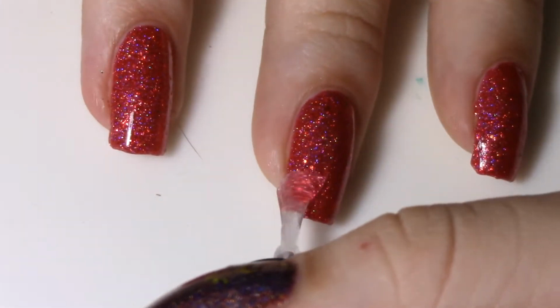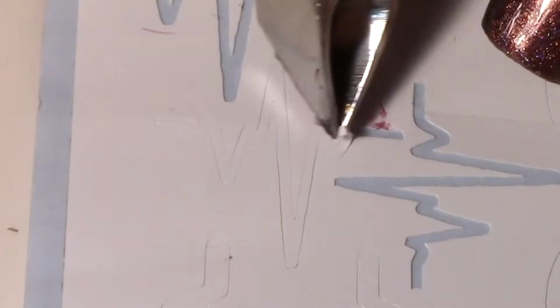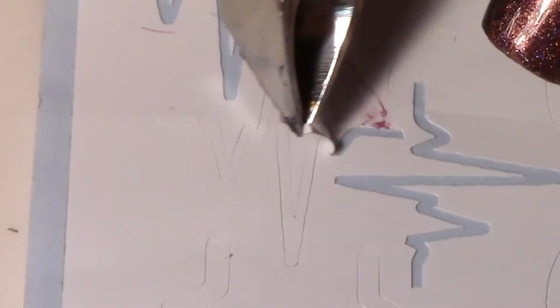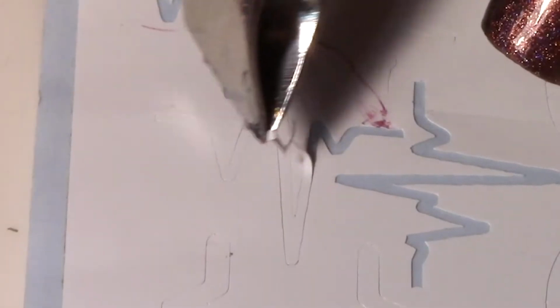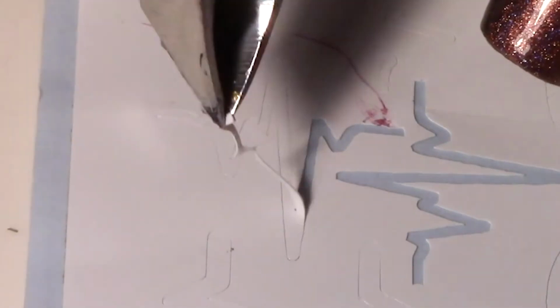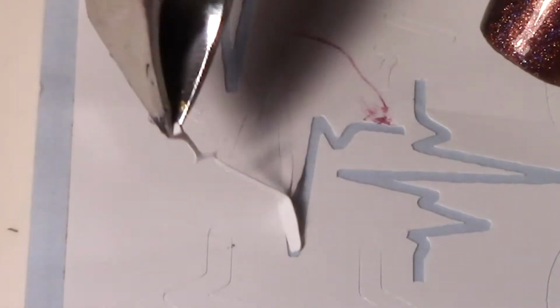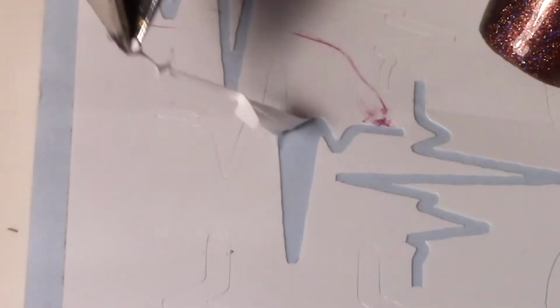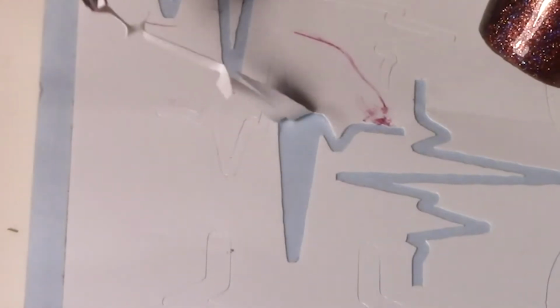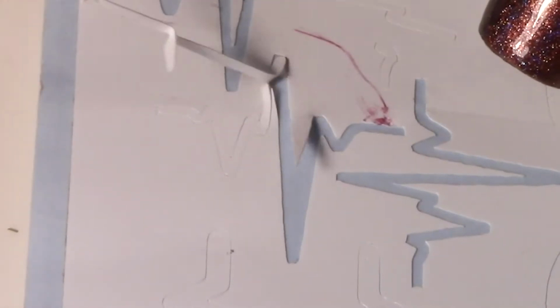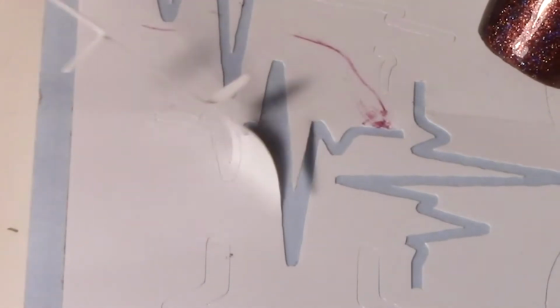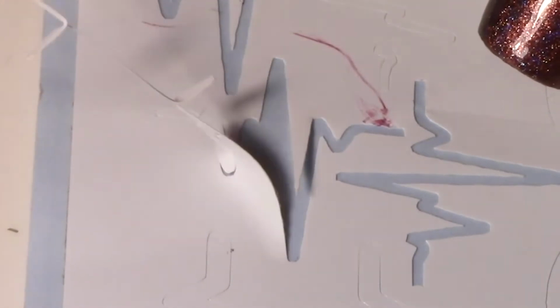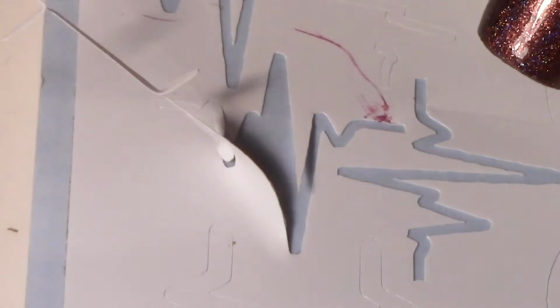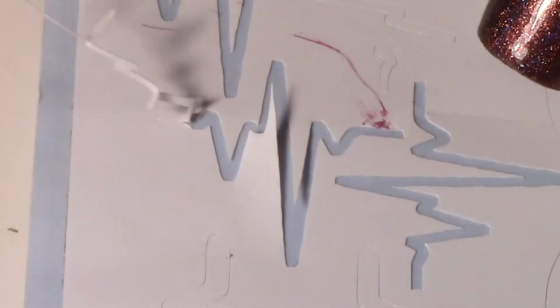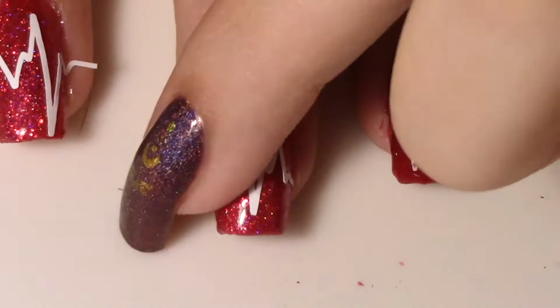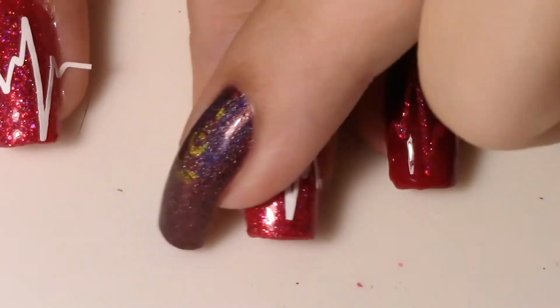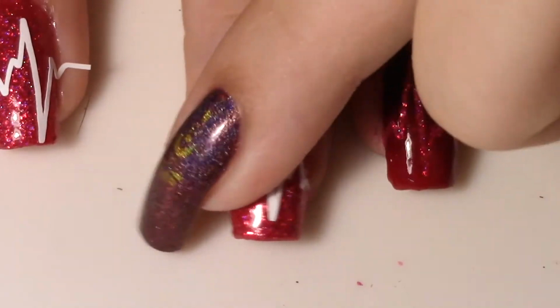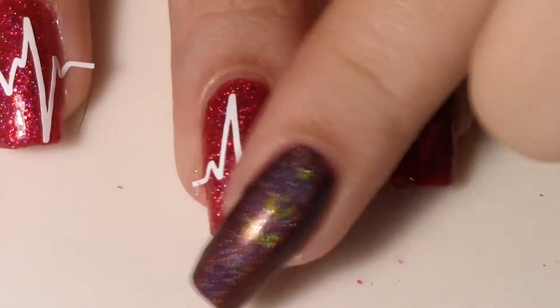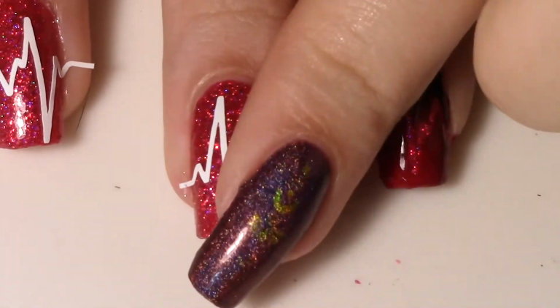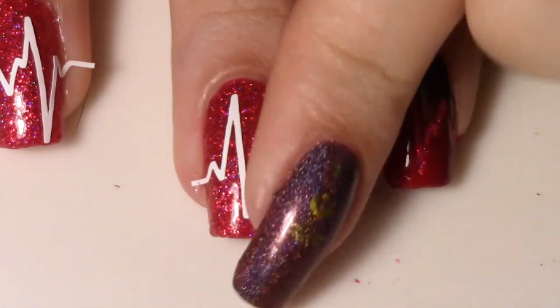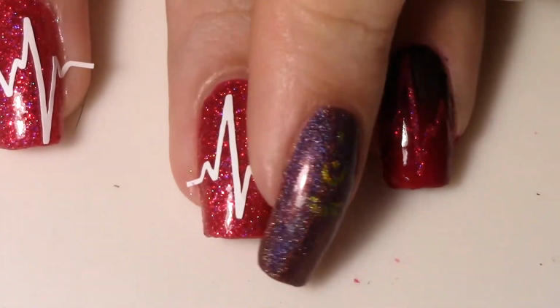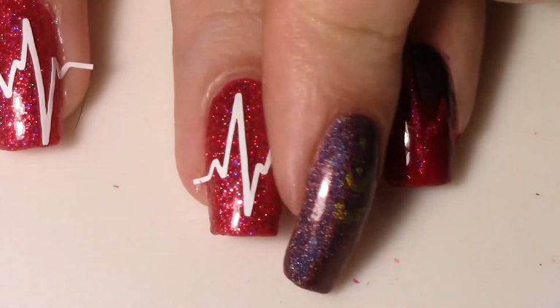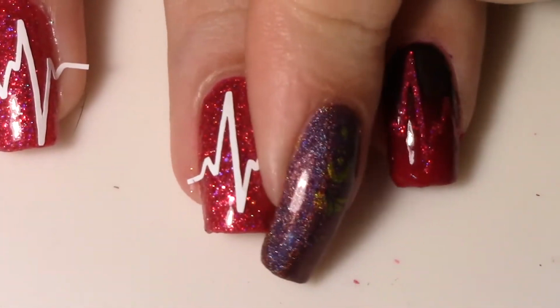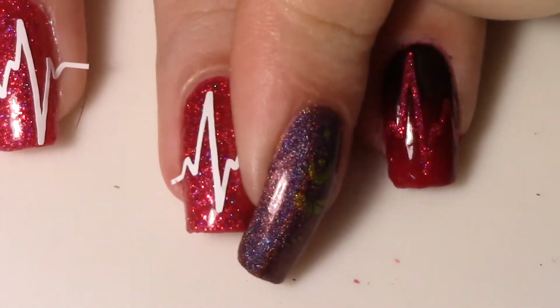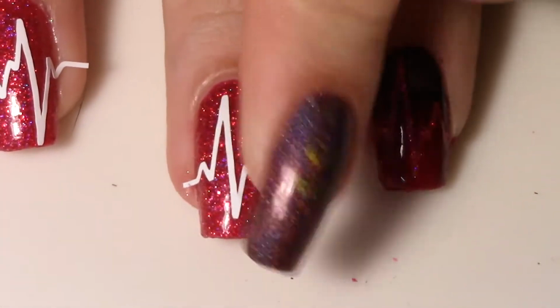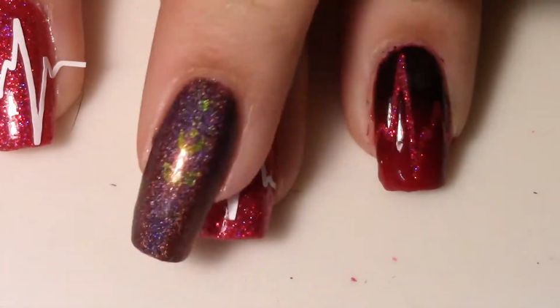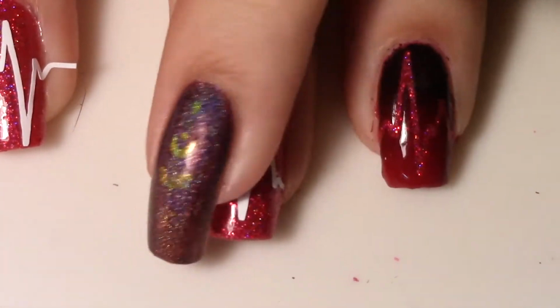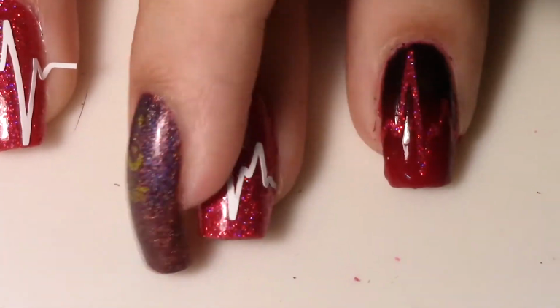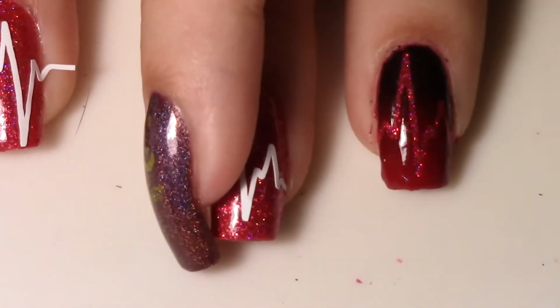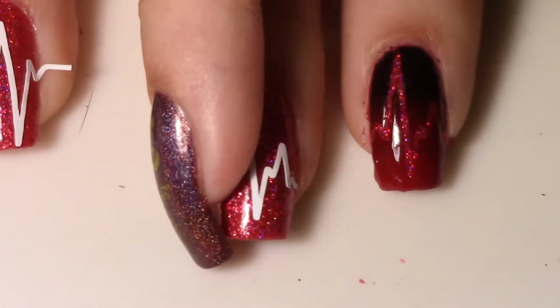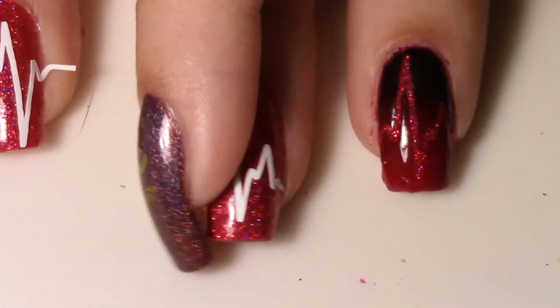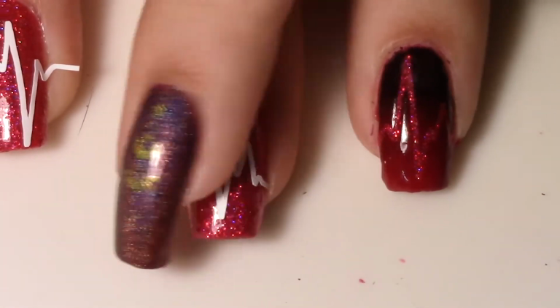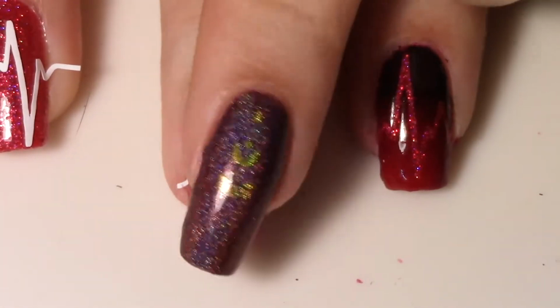So I'm using these heartbeat vinyls from Twinkle Tea. I'm pressing them down firmly onto my nail to make sure that no paint can get in underneath it.